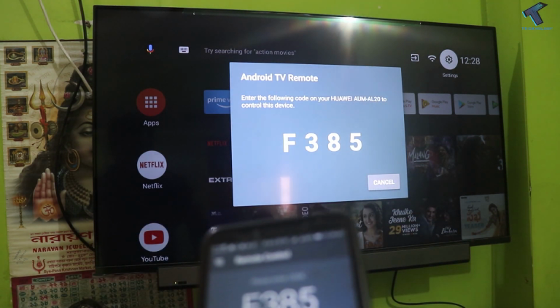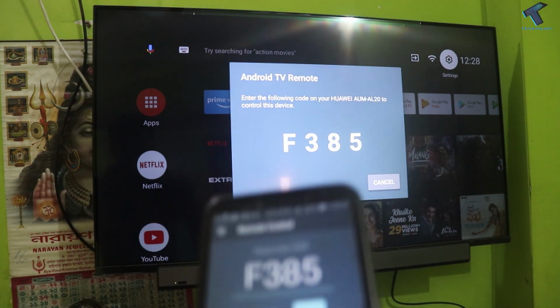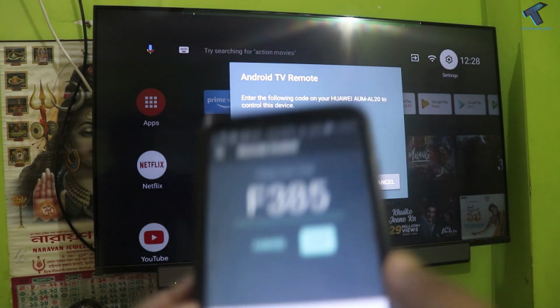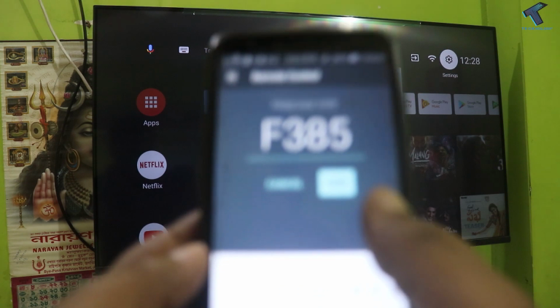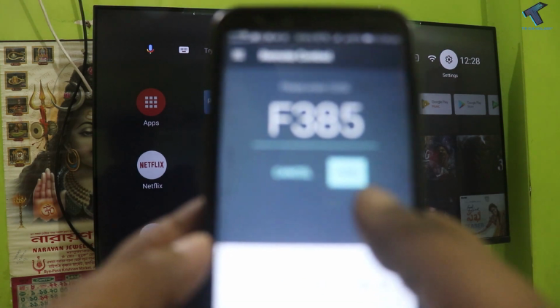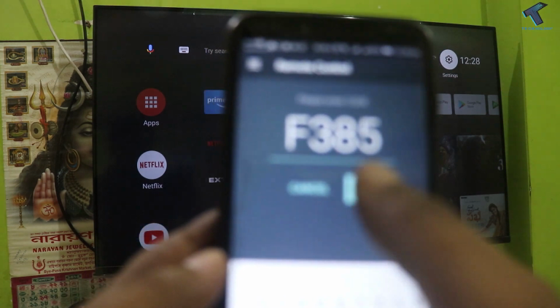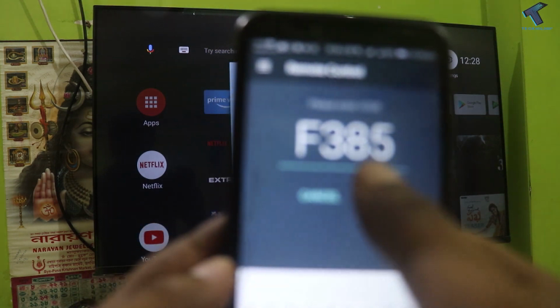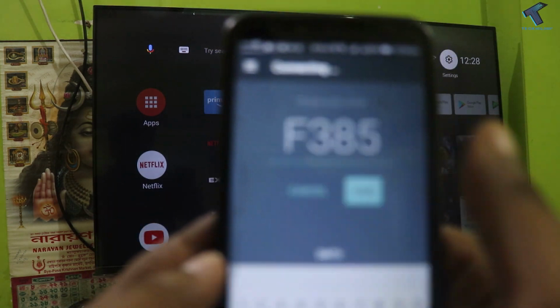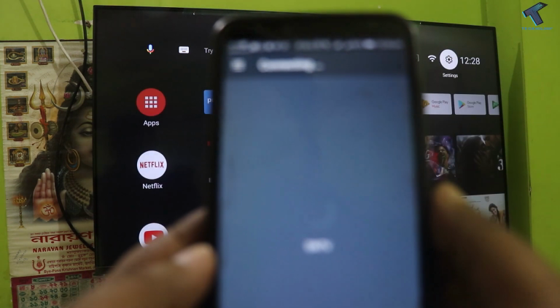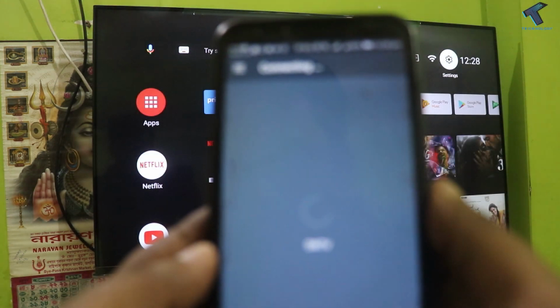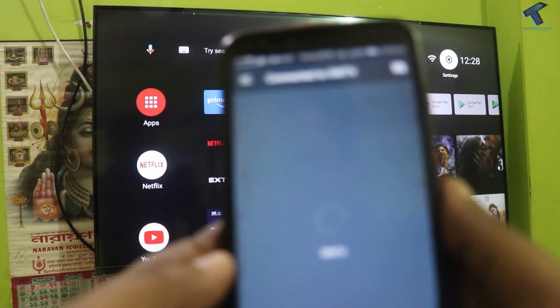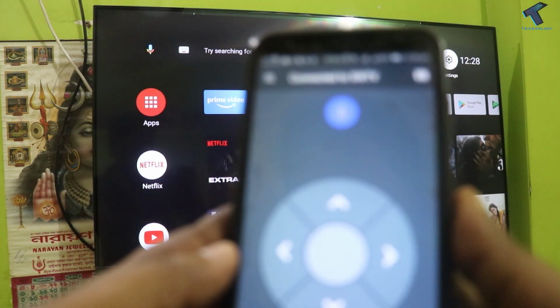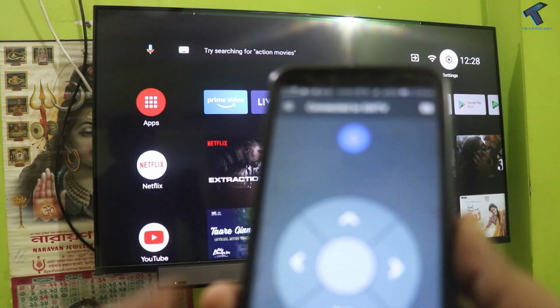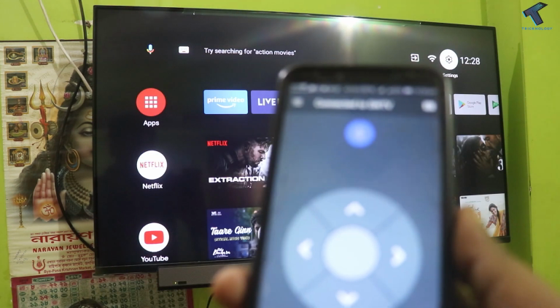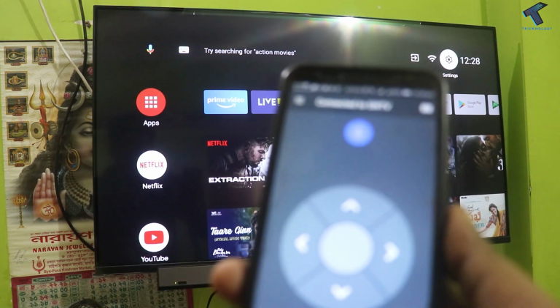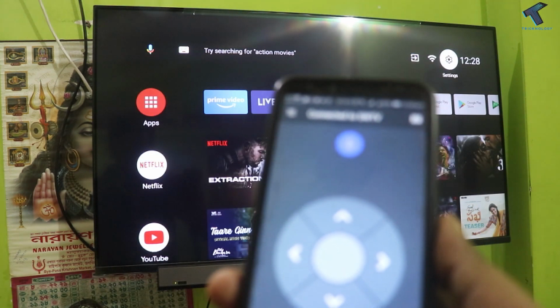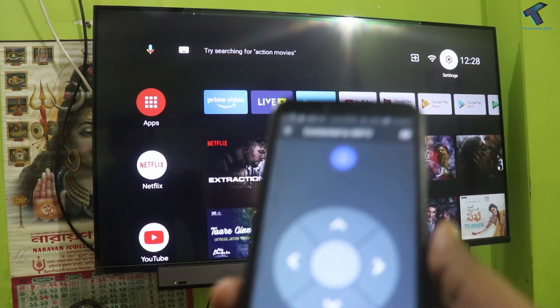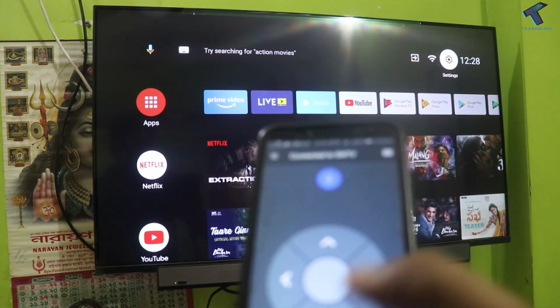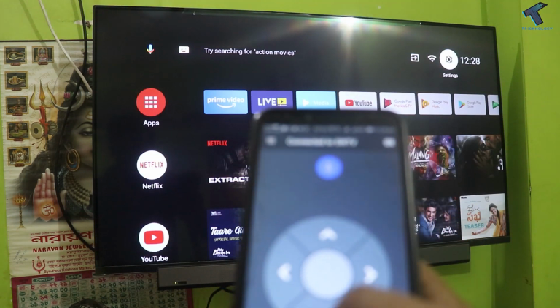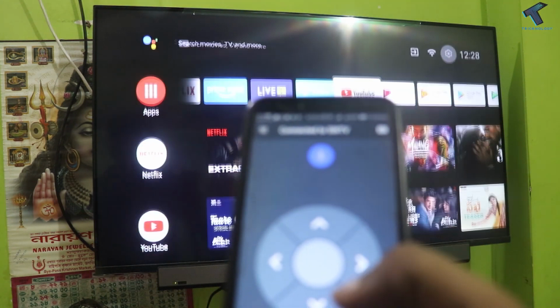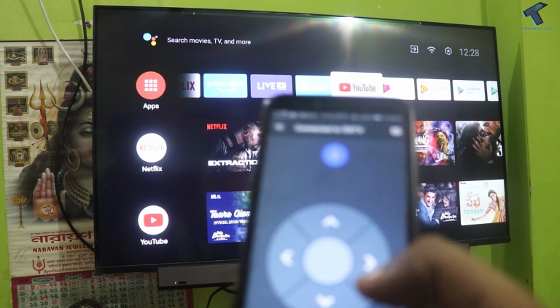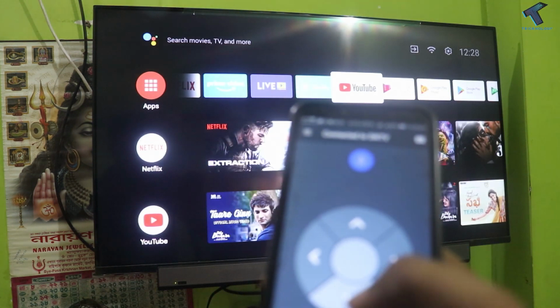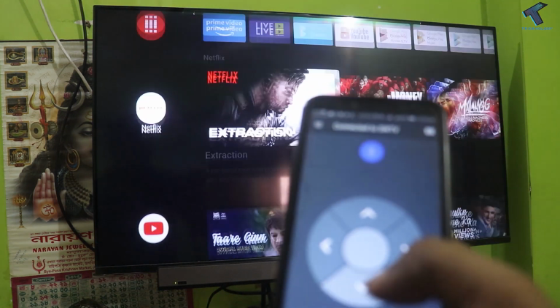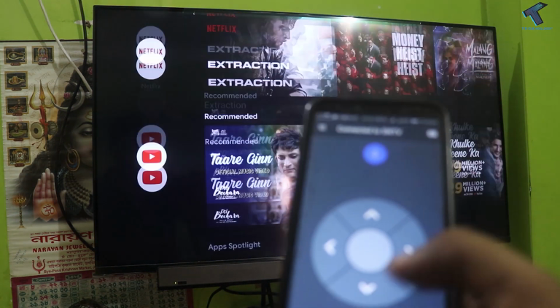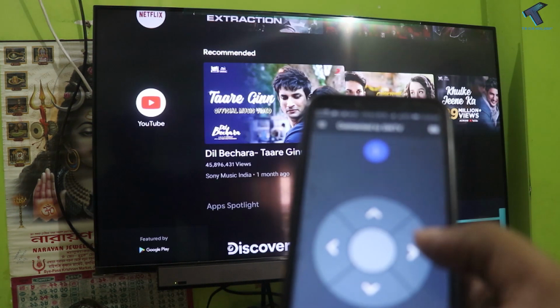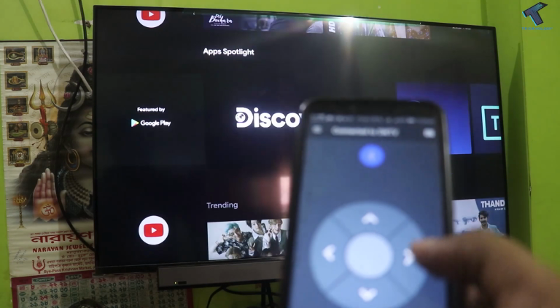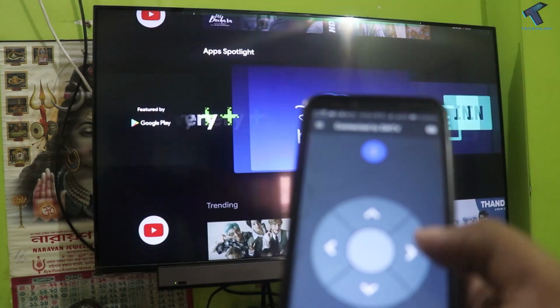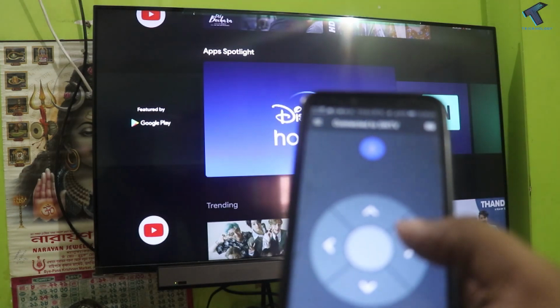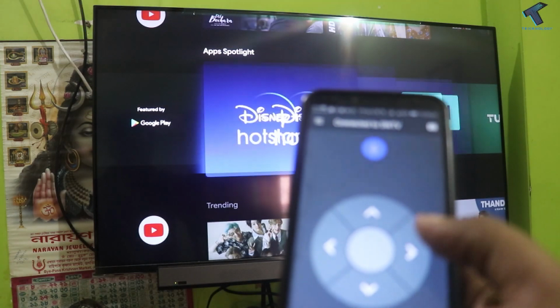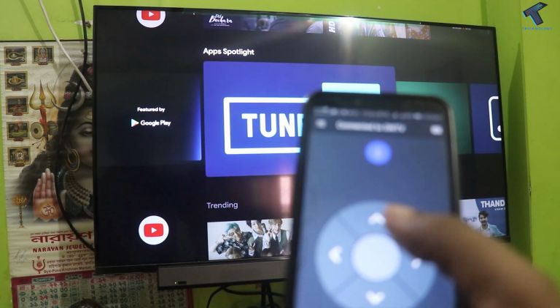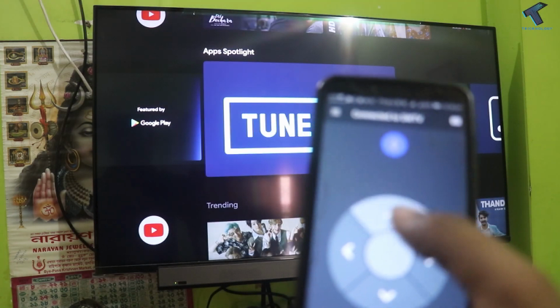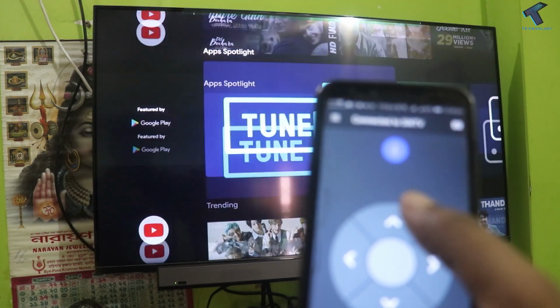So now click on Pair. And as you can see it's connected. So let me try — as you can see it's working properly.